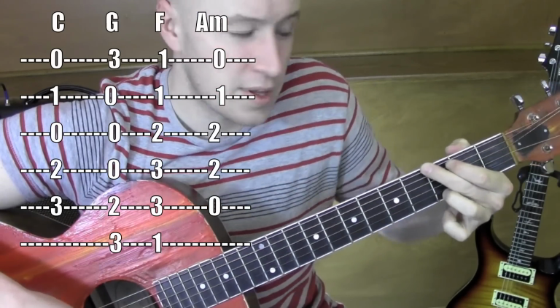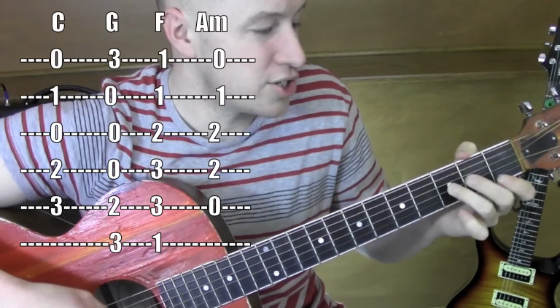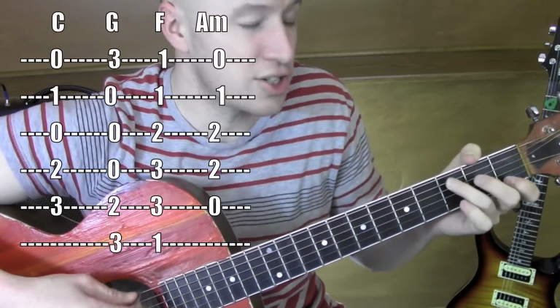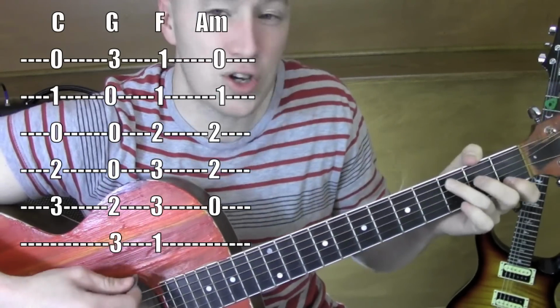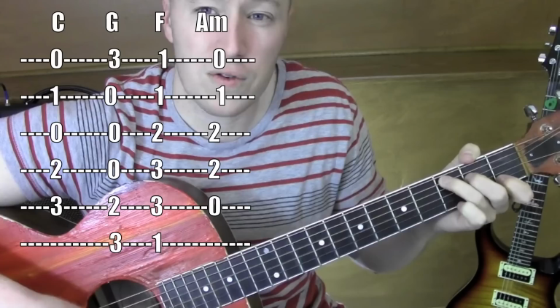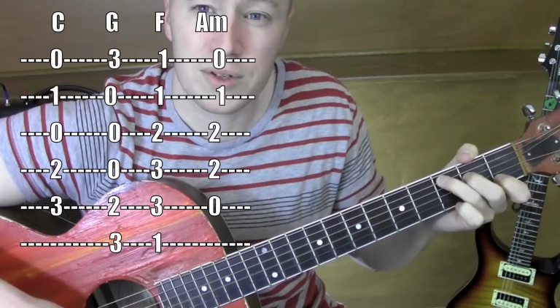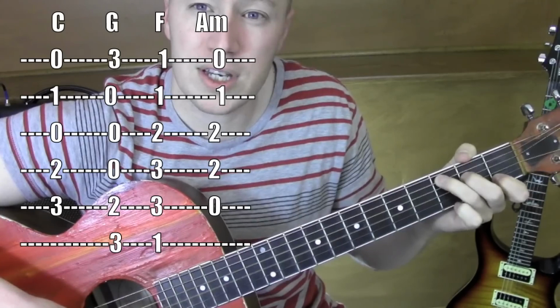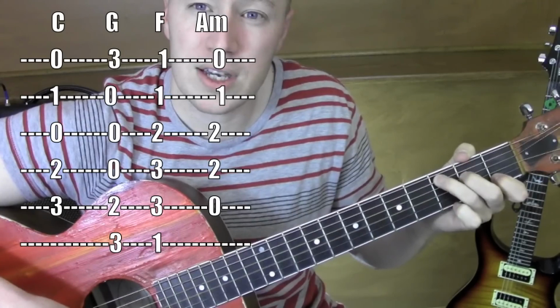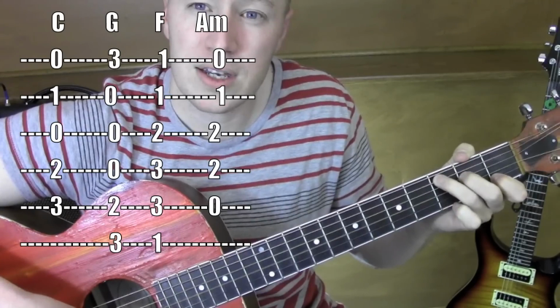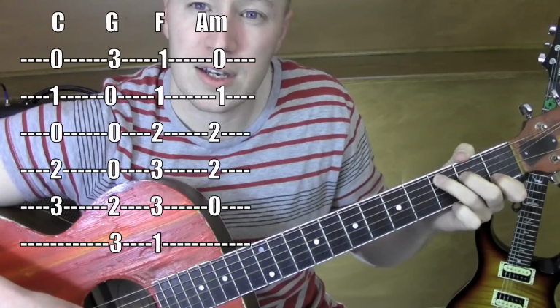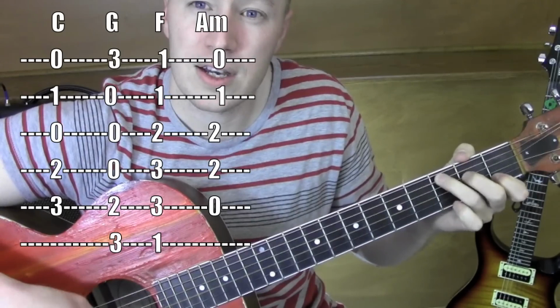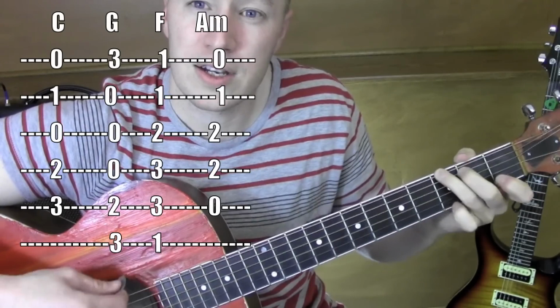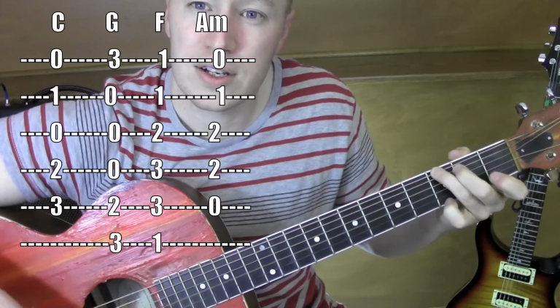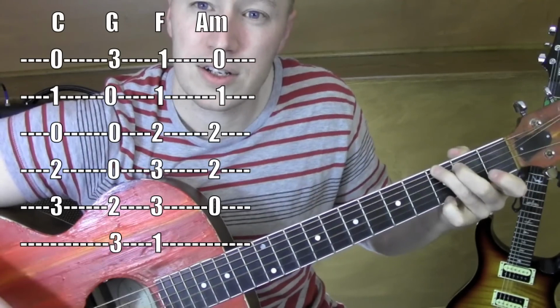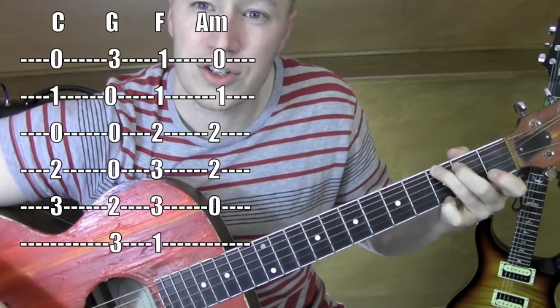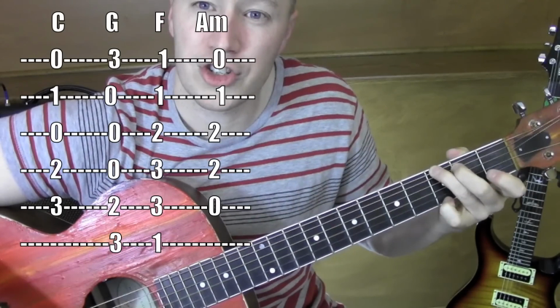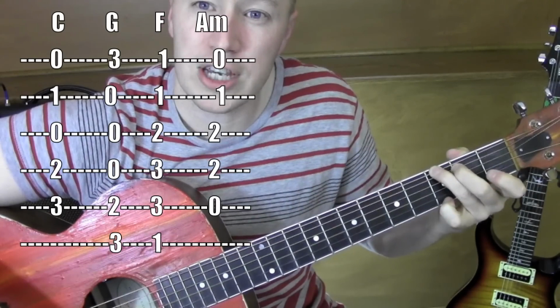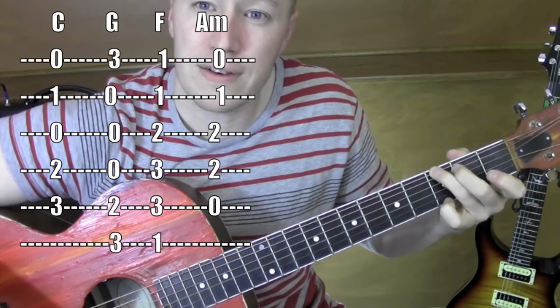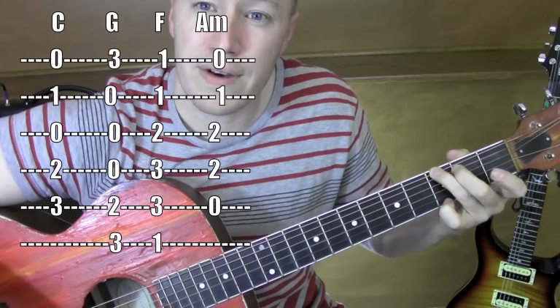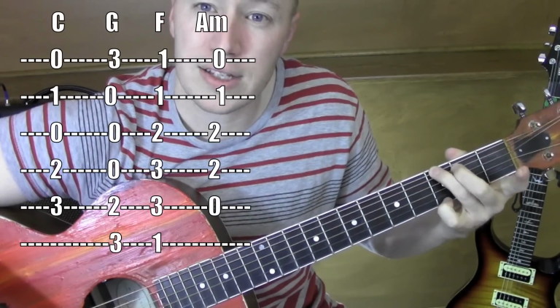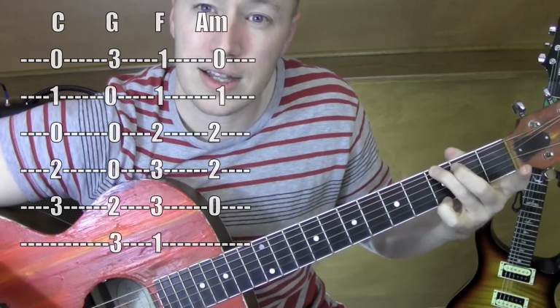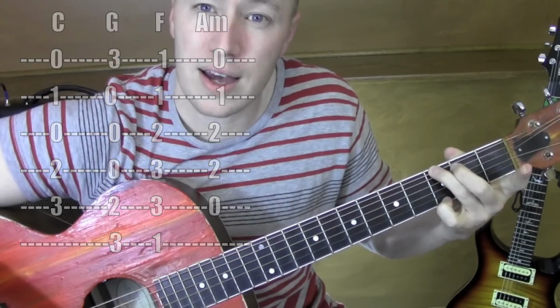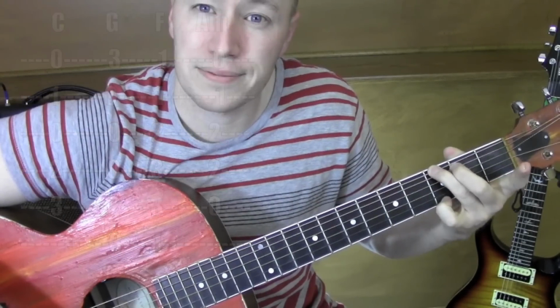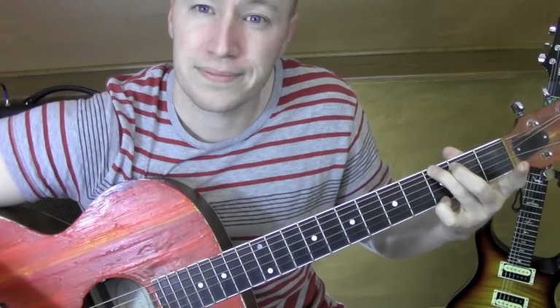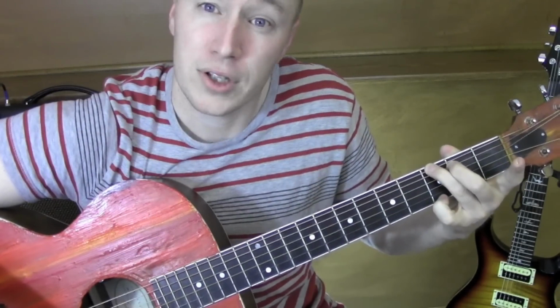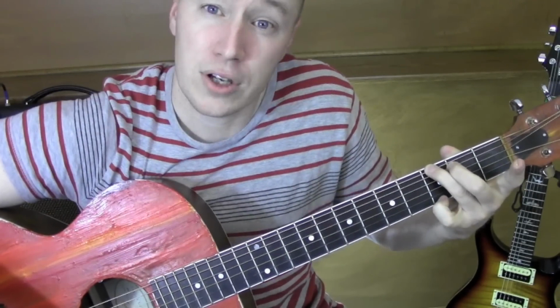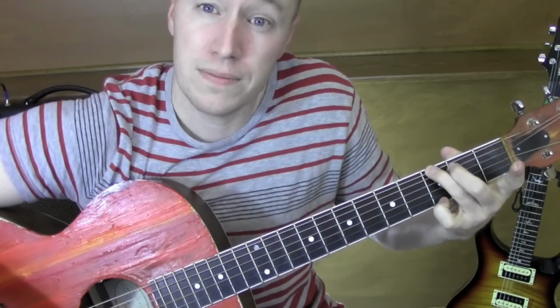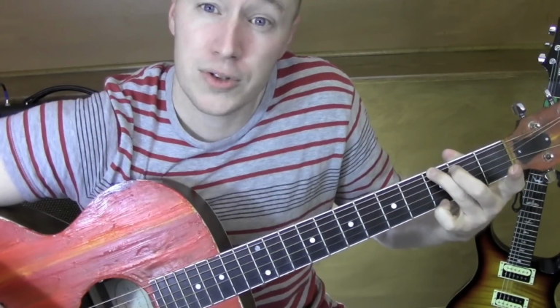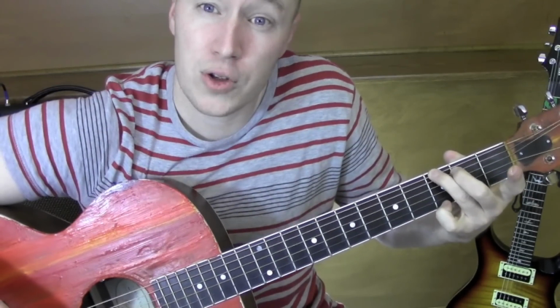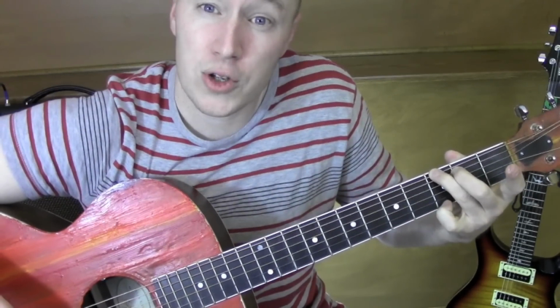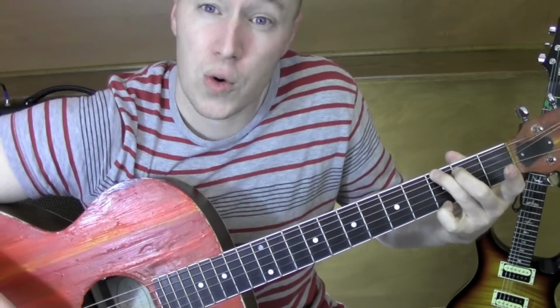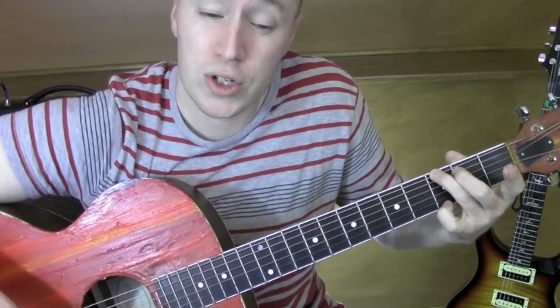Just because you can go from C to G fast like that. Those are the chords.